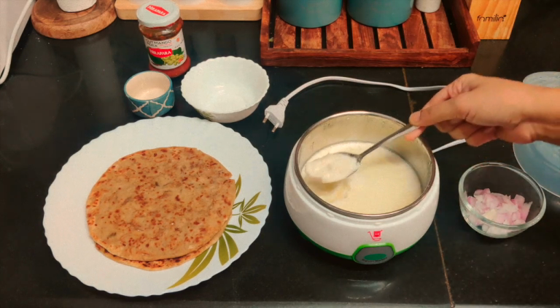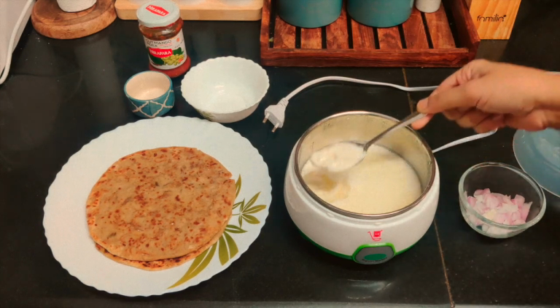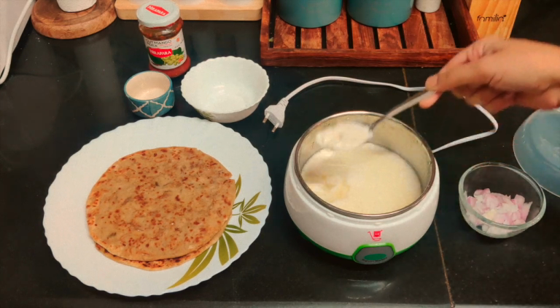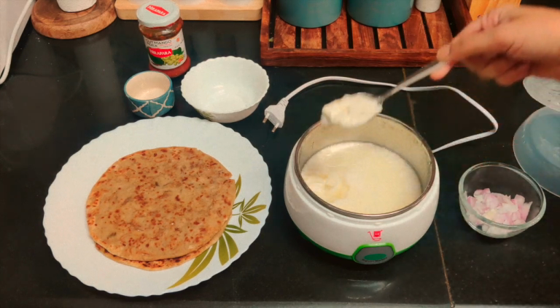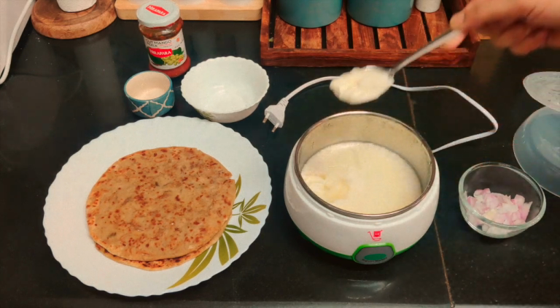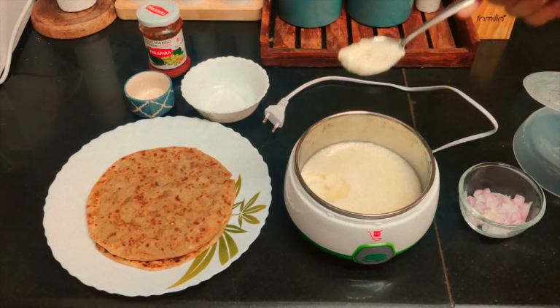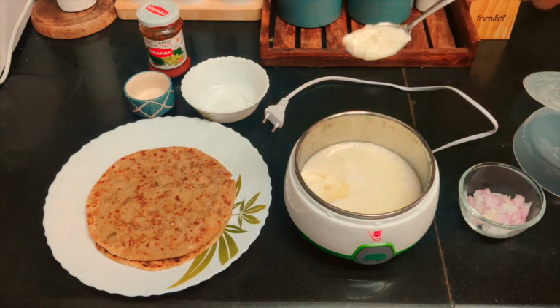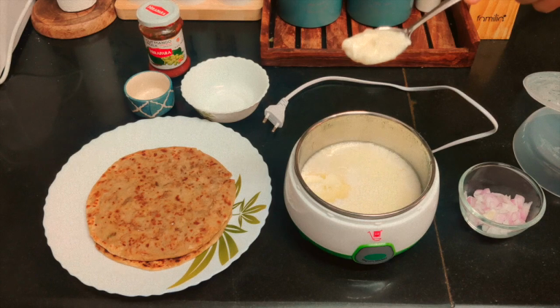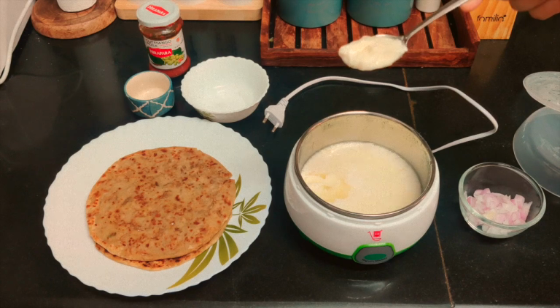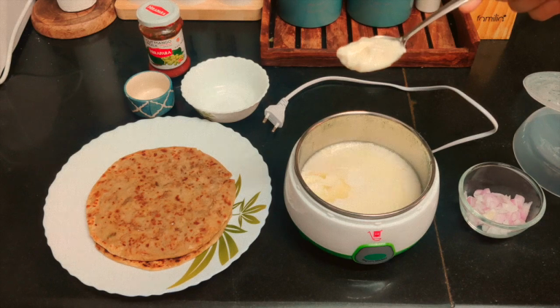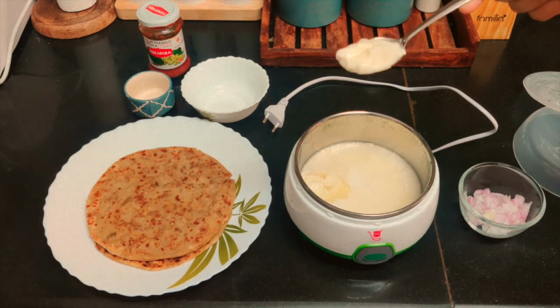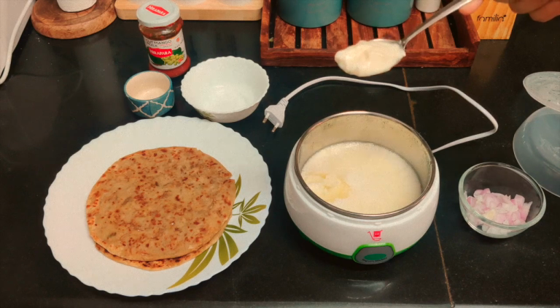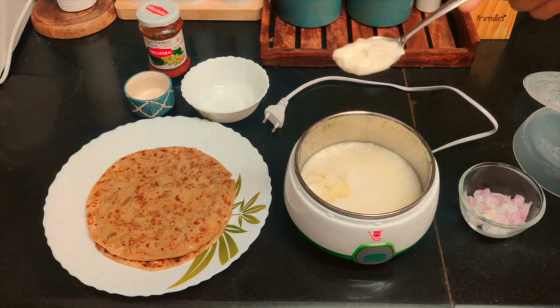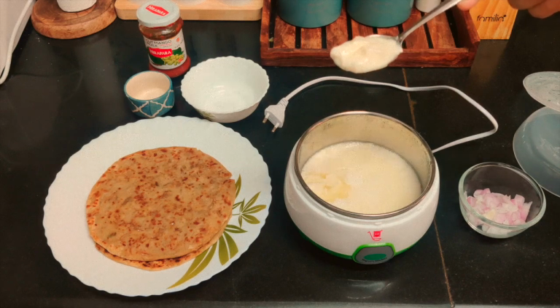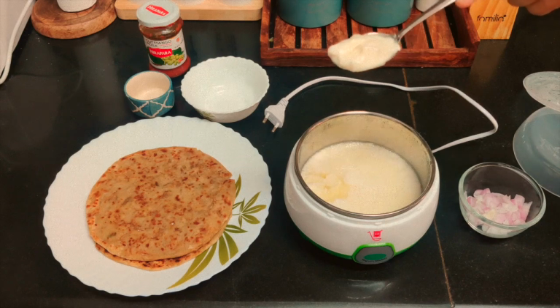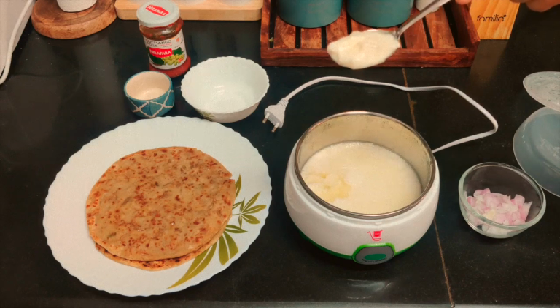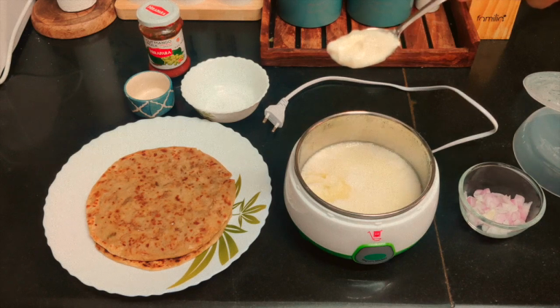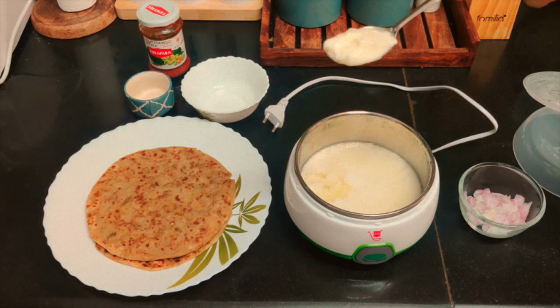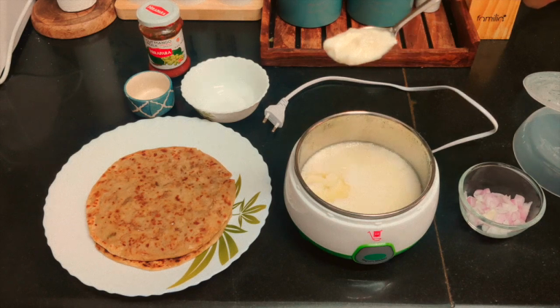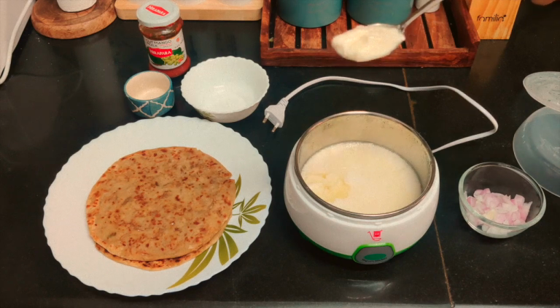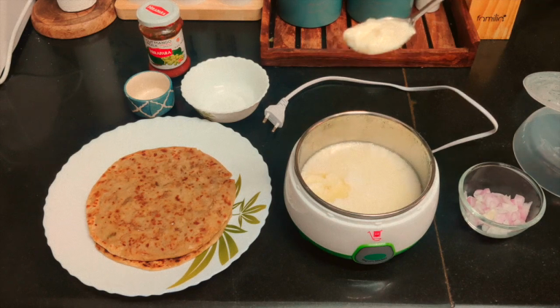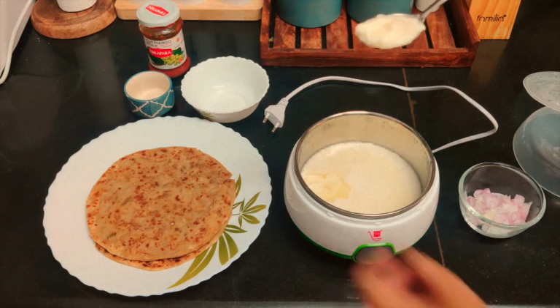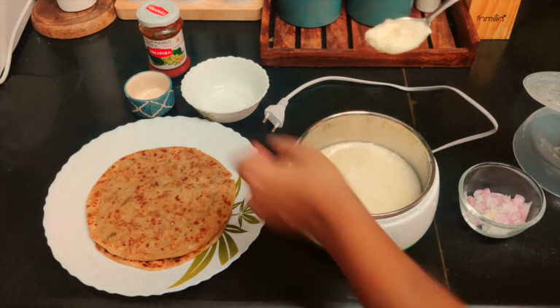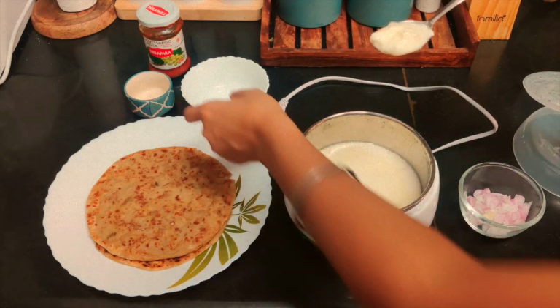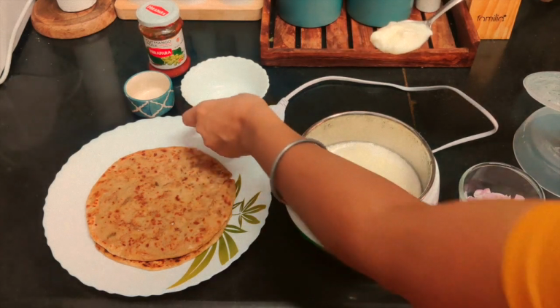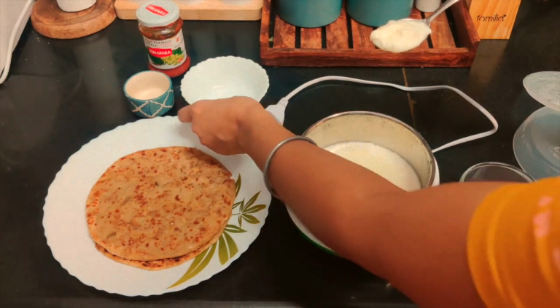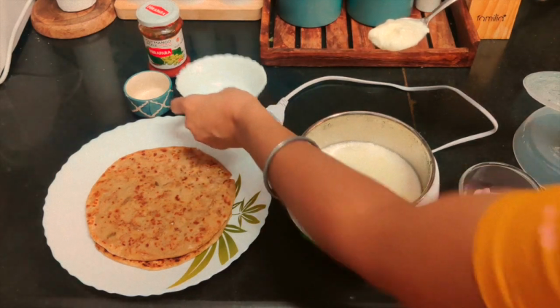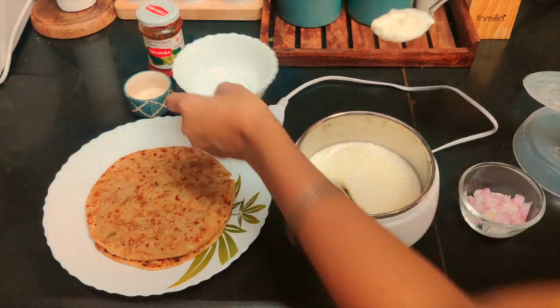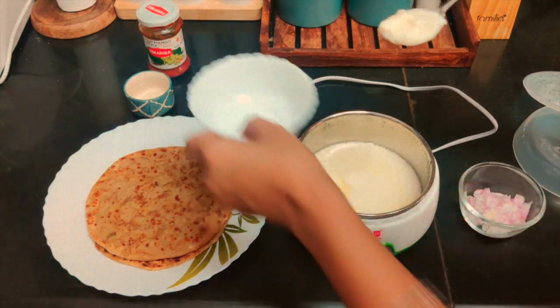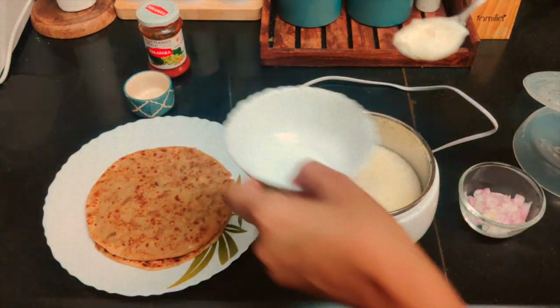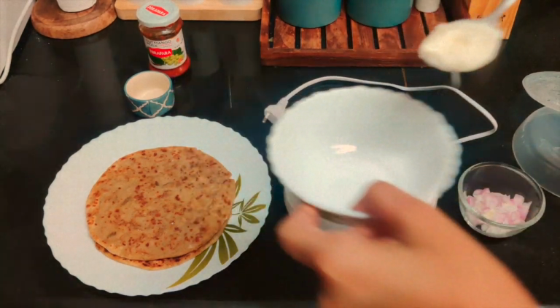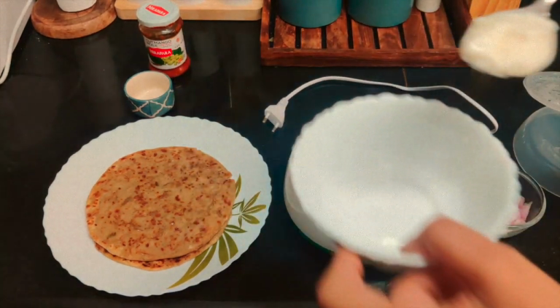The curd seems to be ready now. It seems tasty and I would give it a thumbs up.